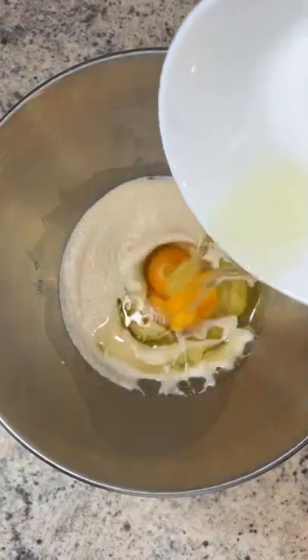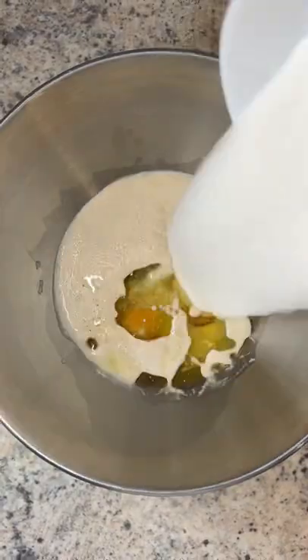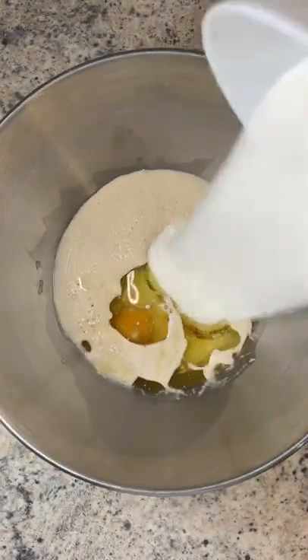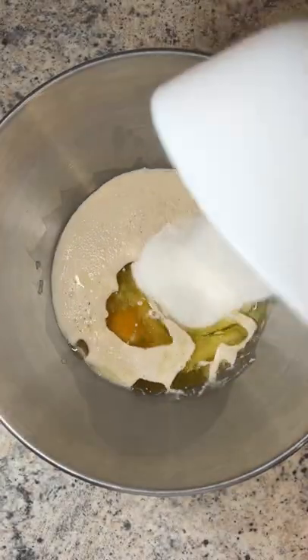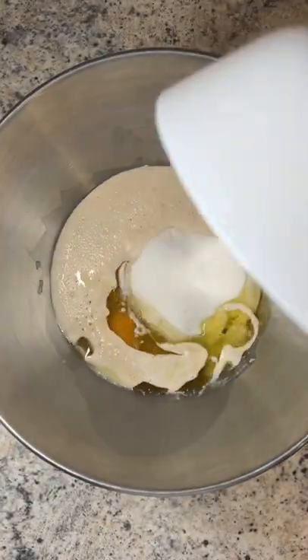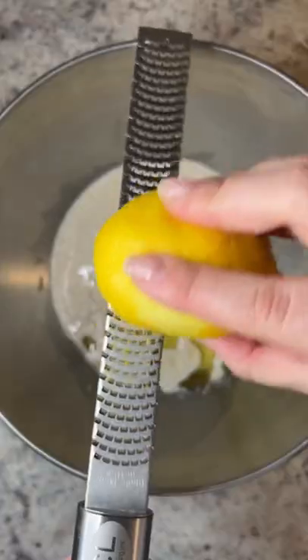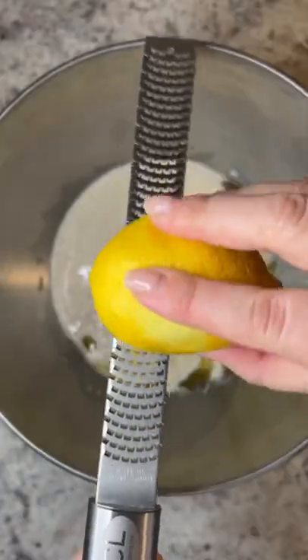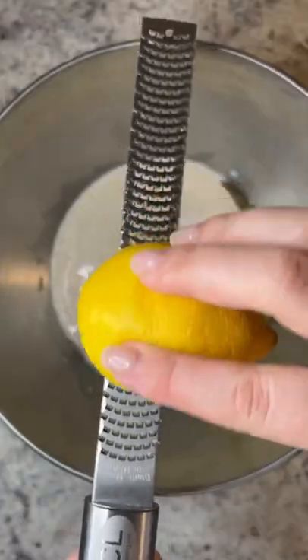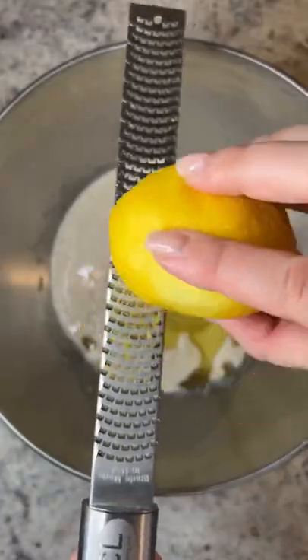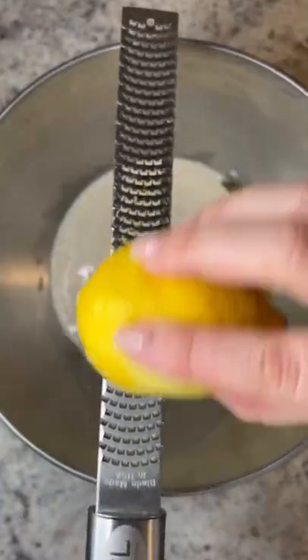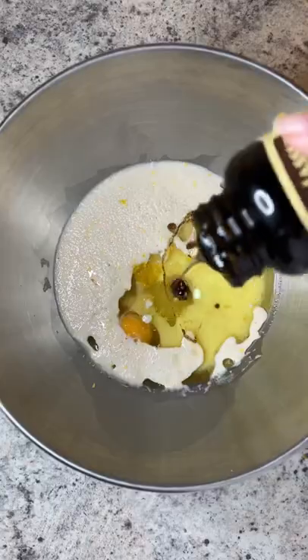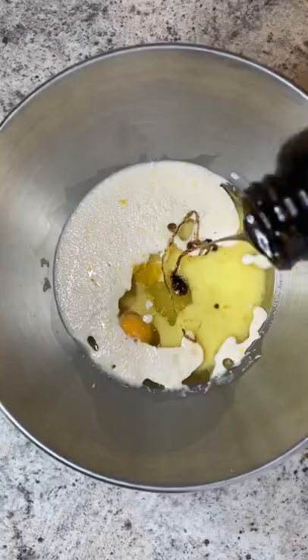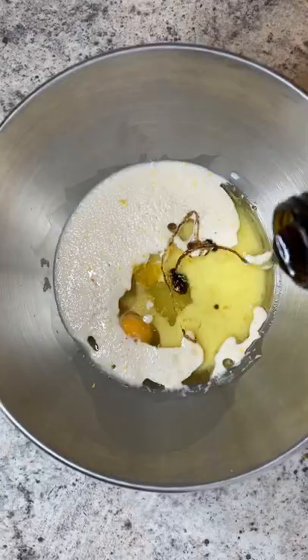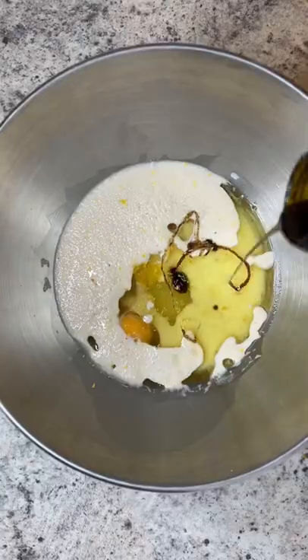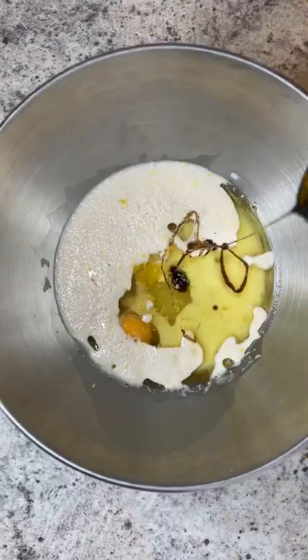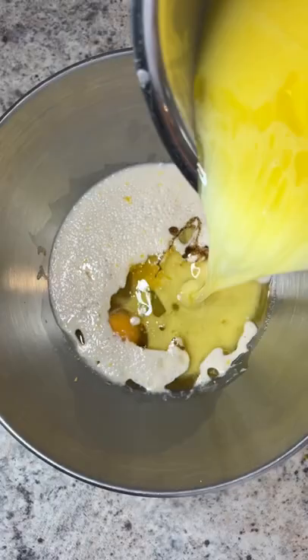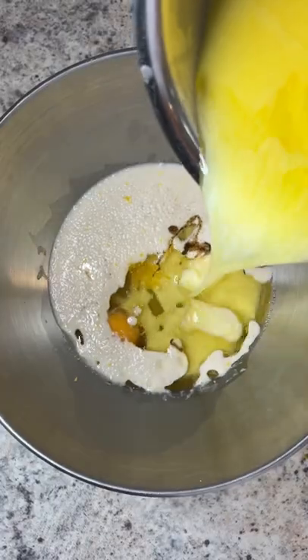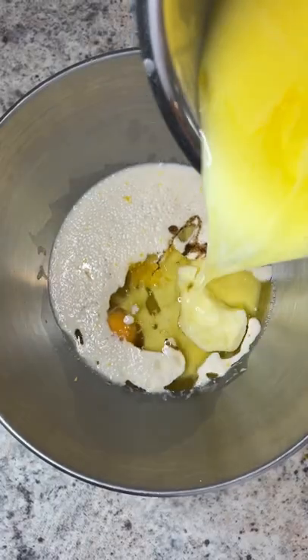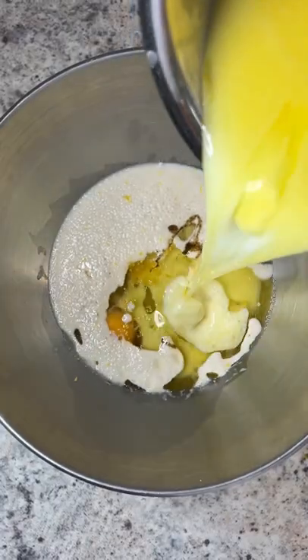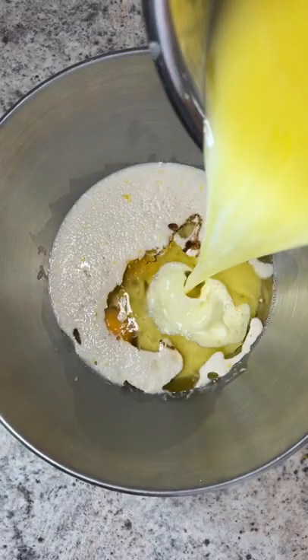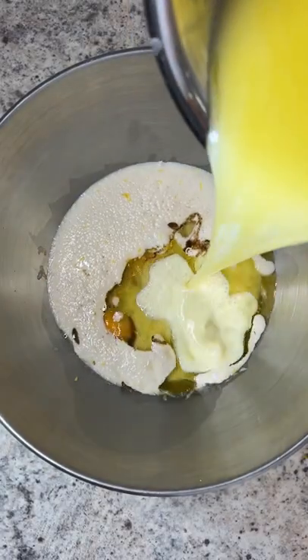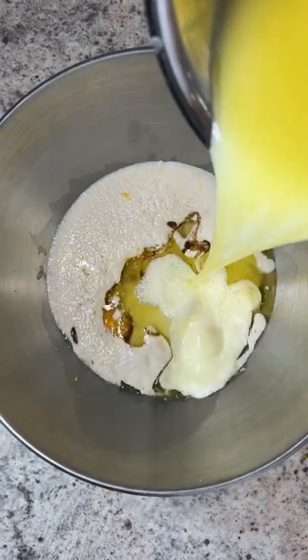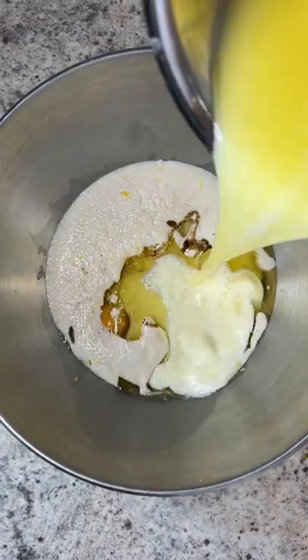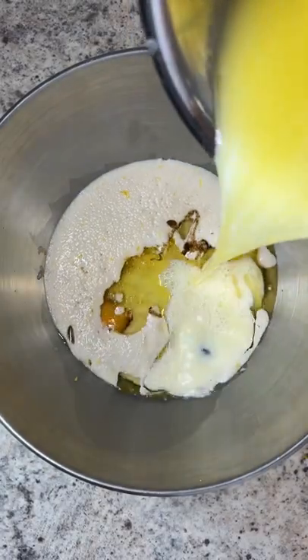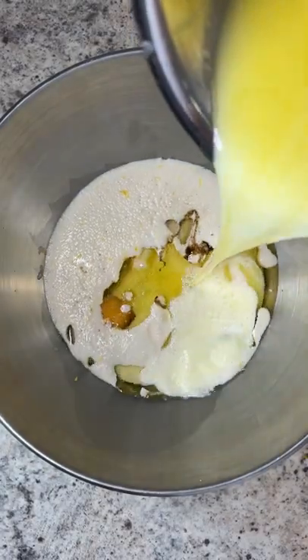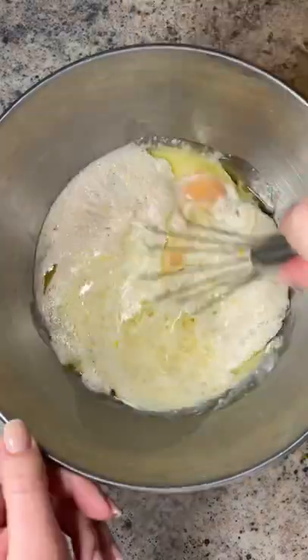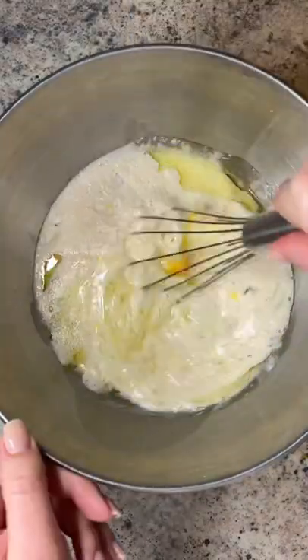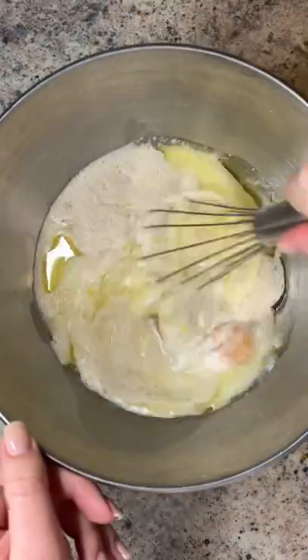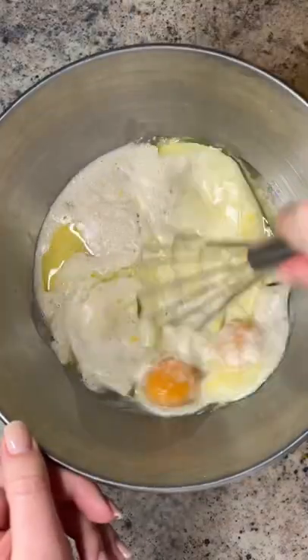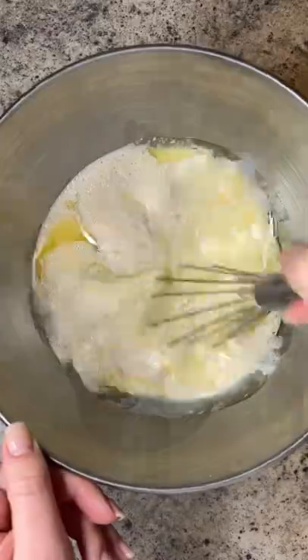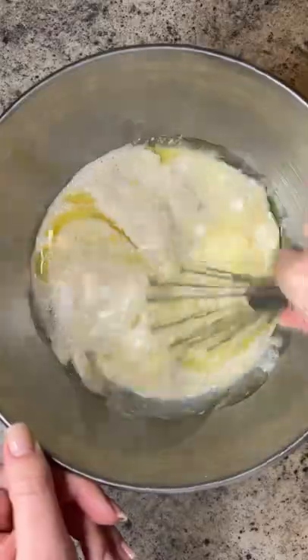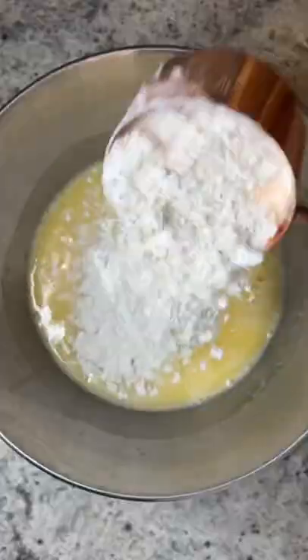Add the oil, eggs, sugar, lemon zest, and vanilla. Then add the rest of the warm milk with butter and give it a whisk.